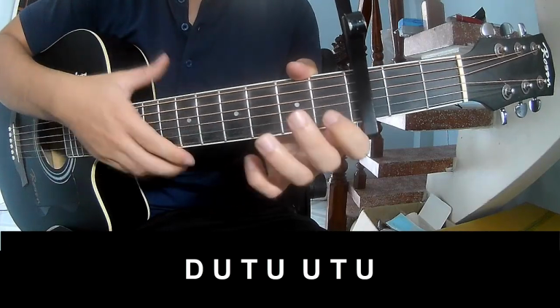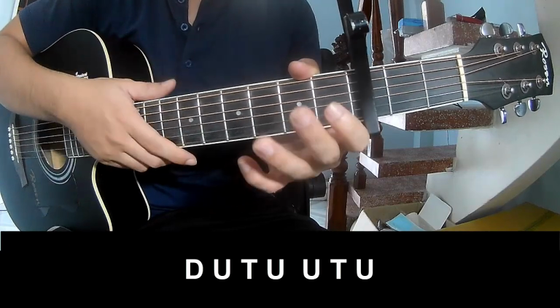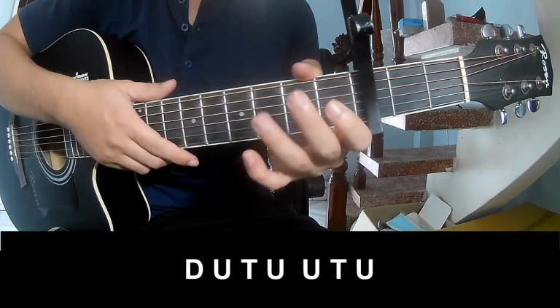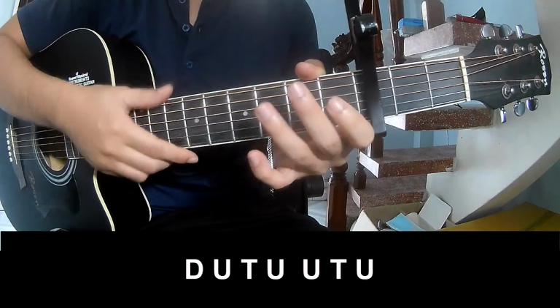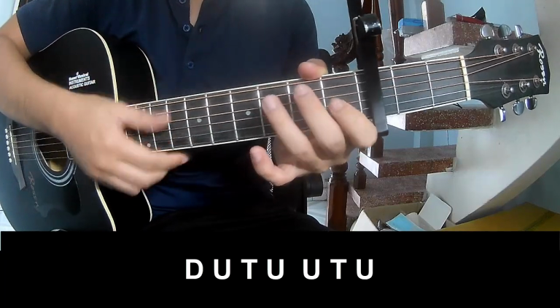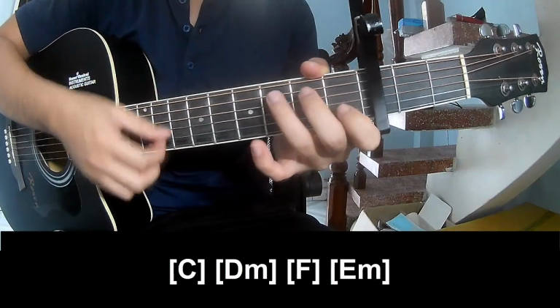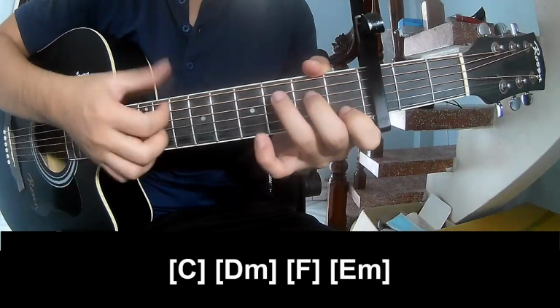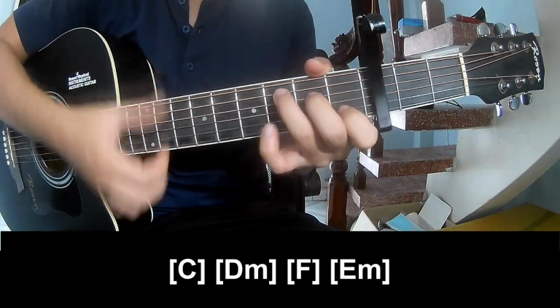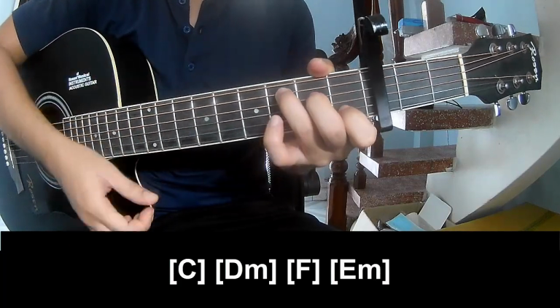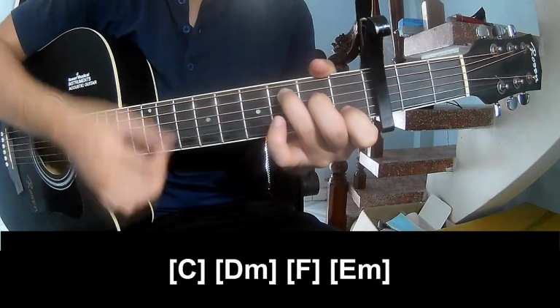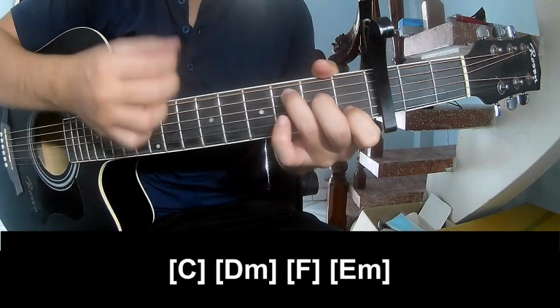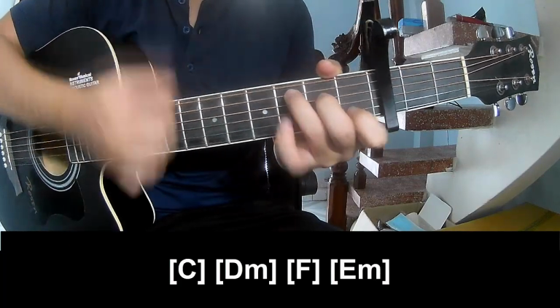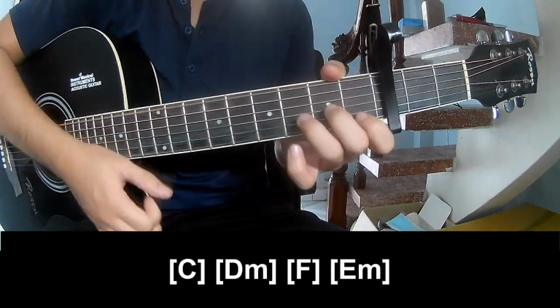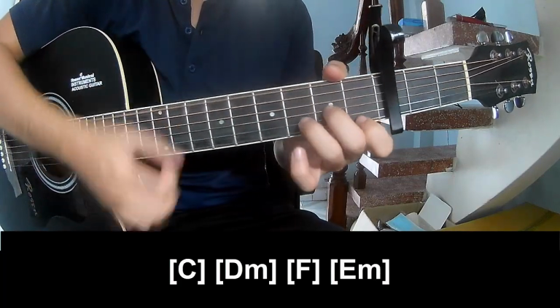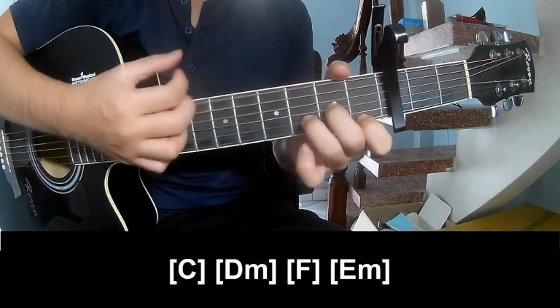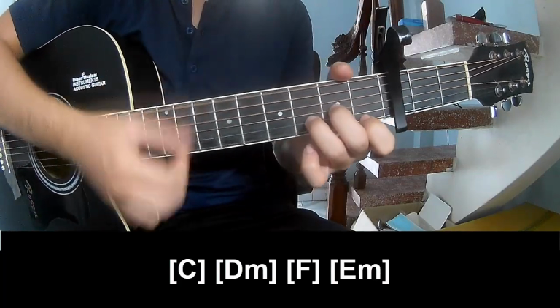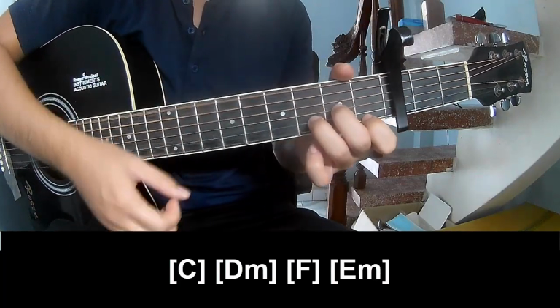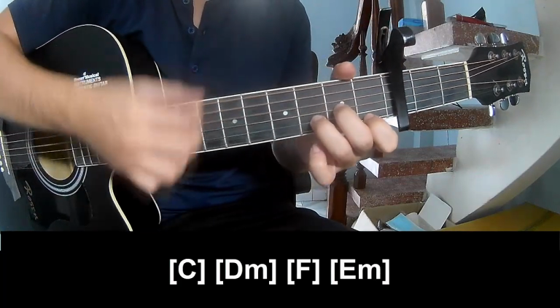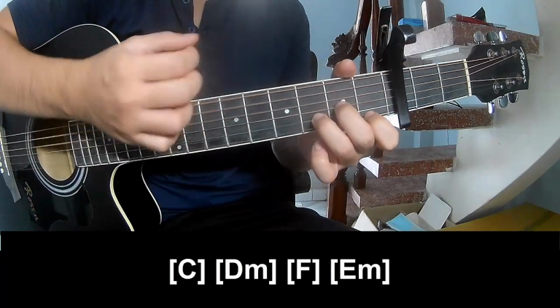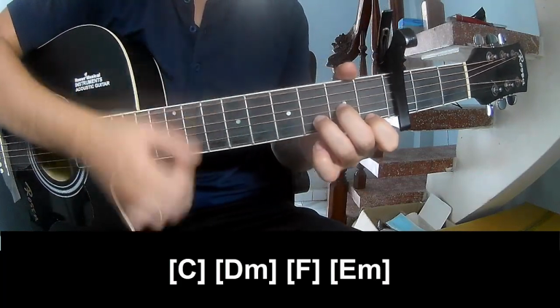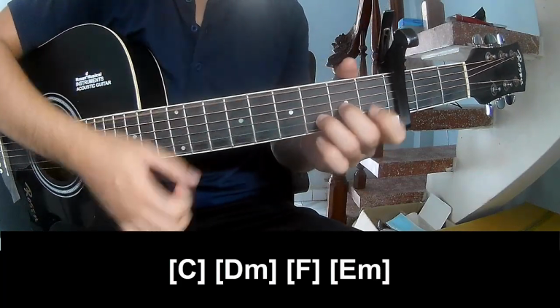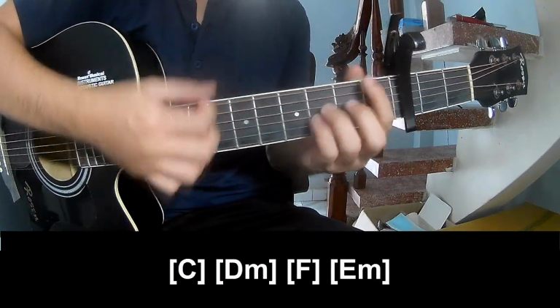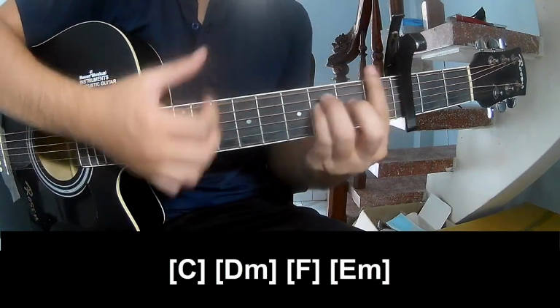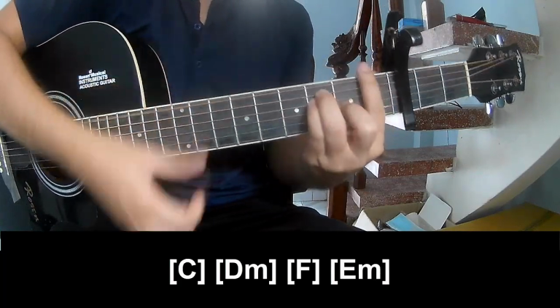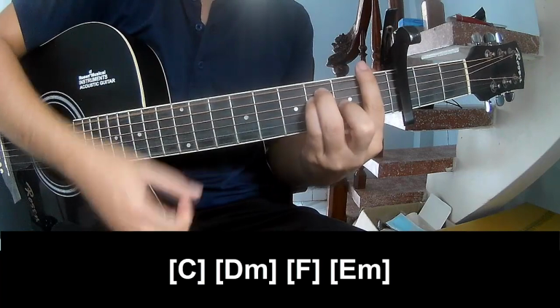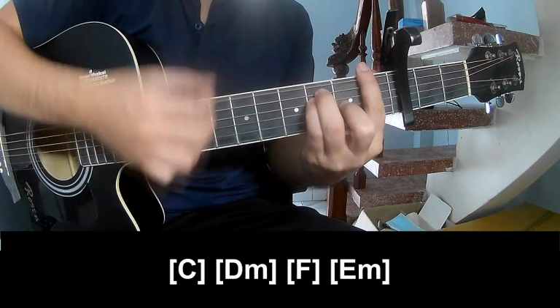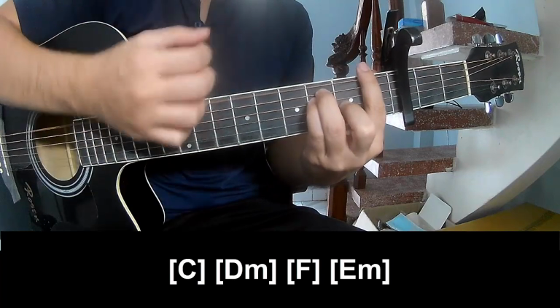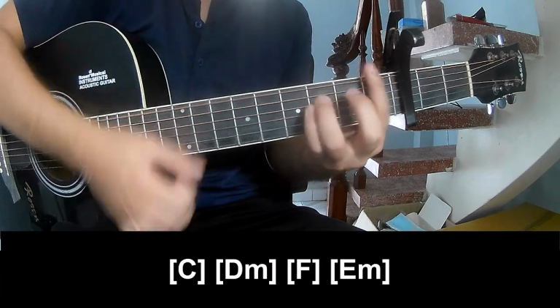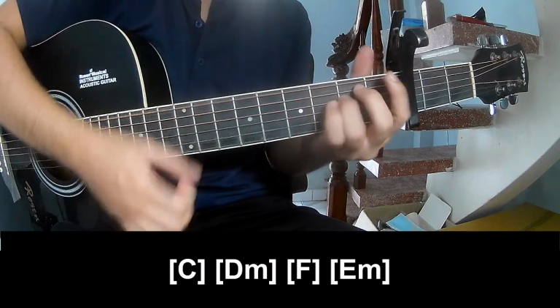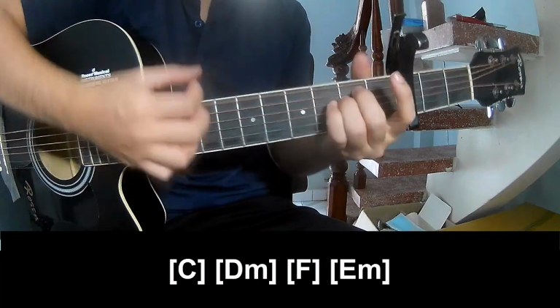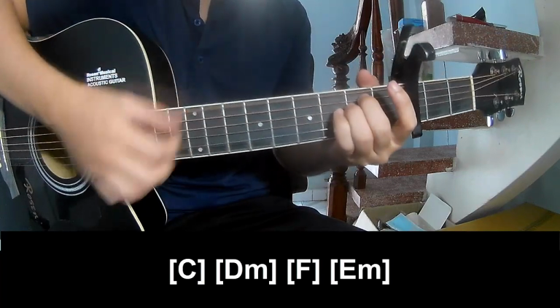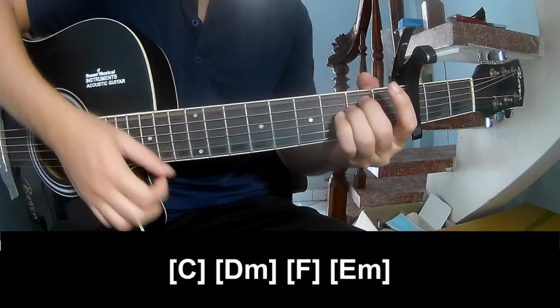And the chord progression to play is: C, G, A, M, F, E, M.